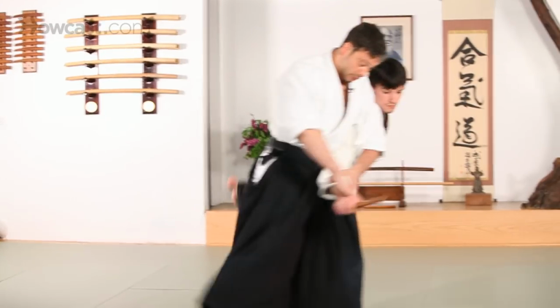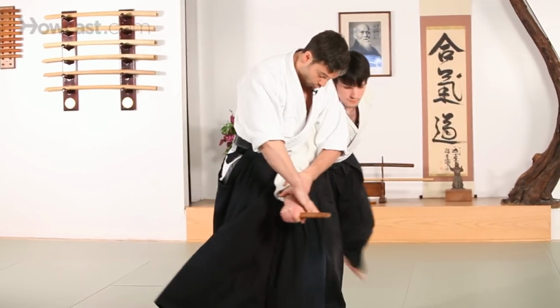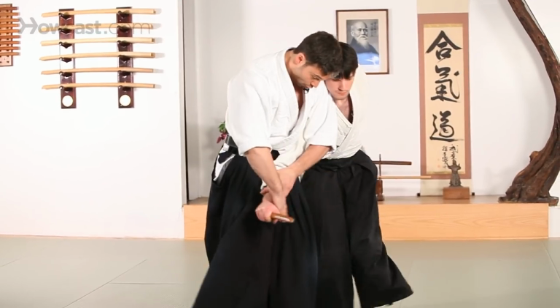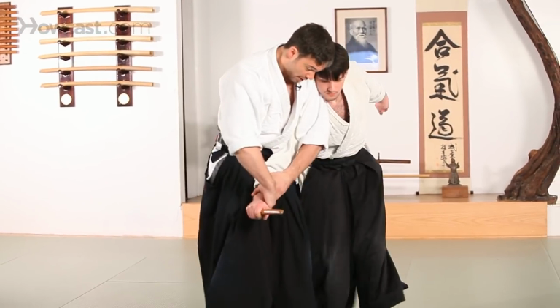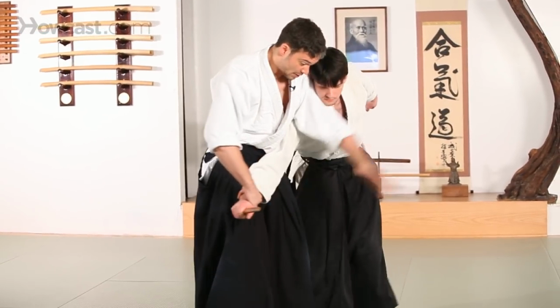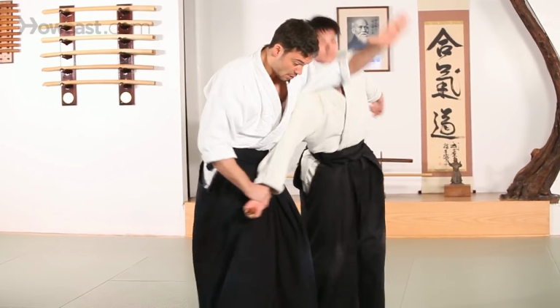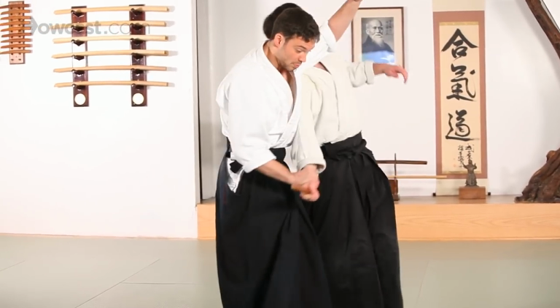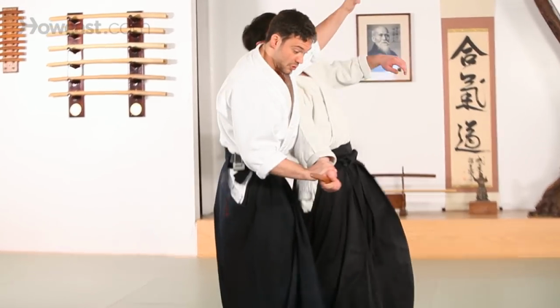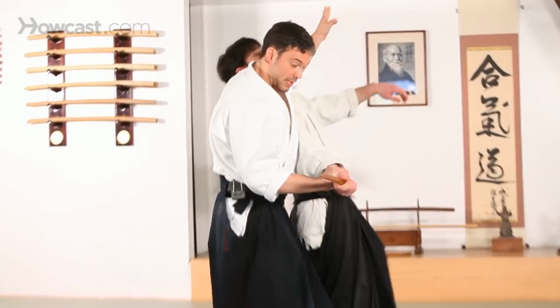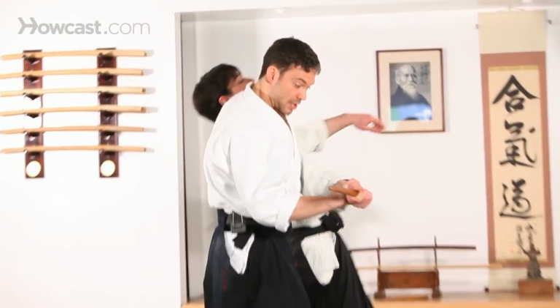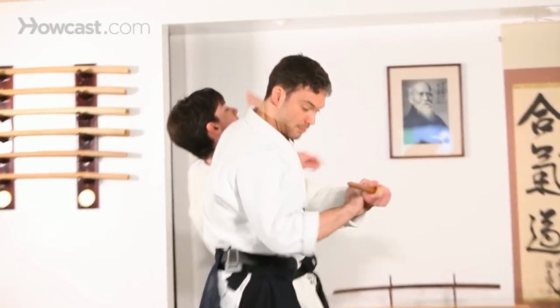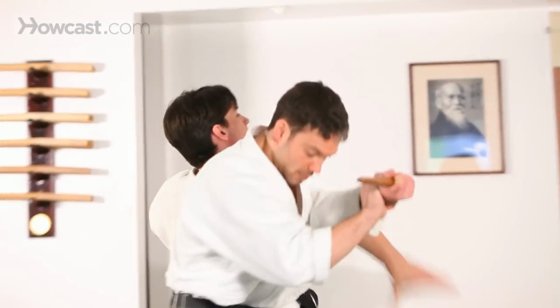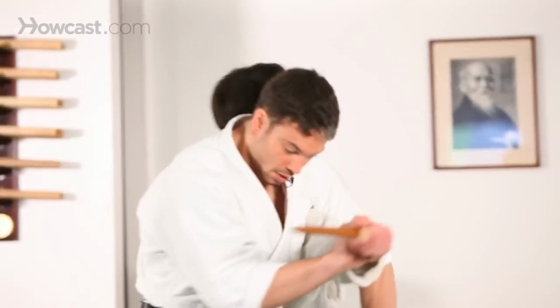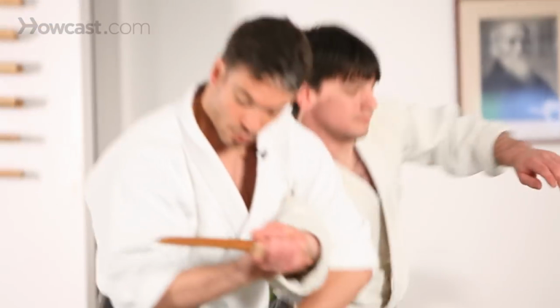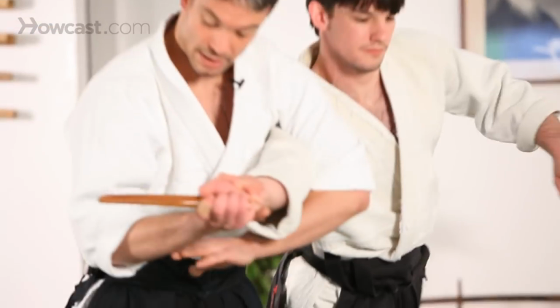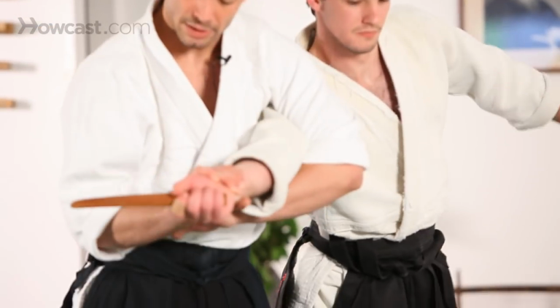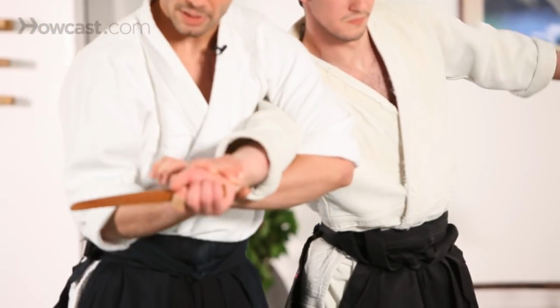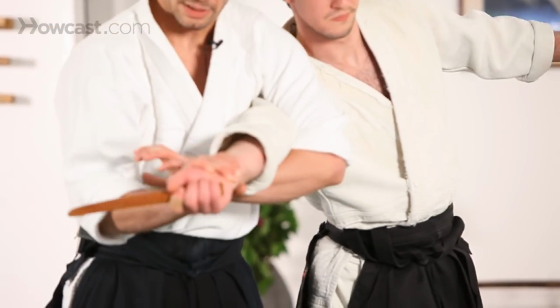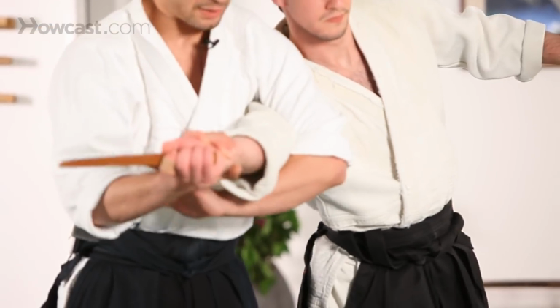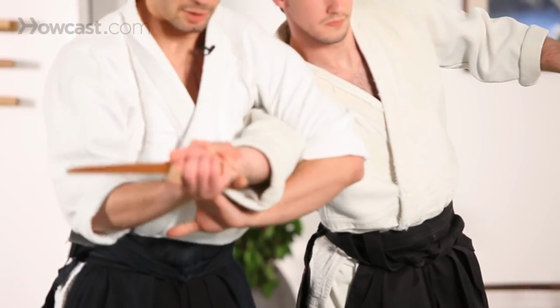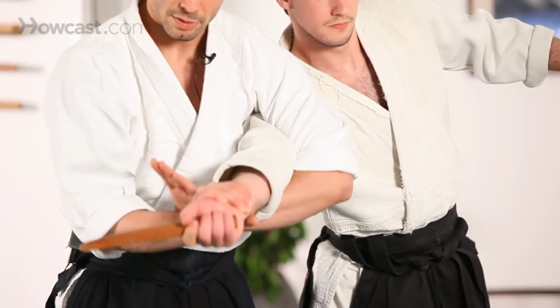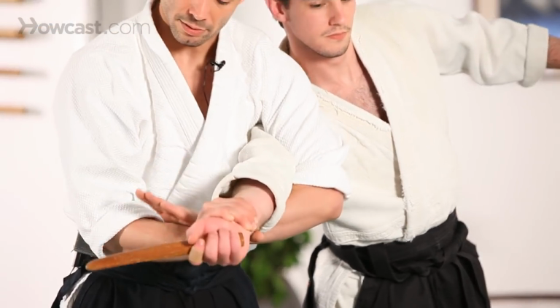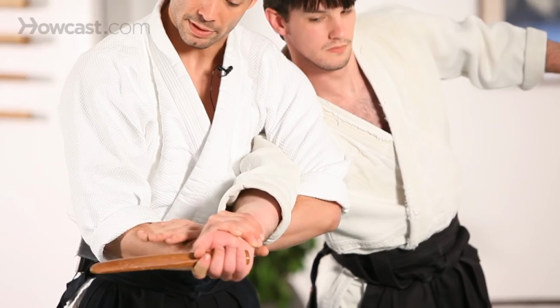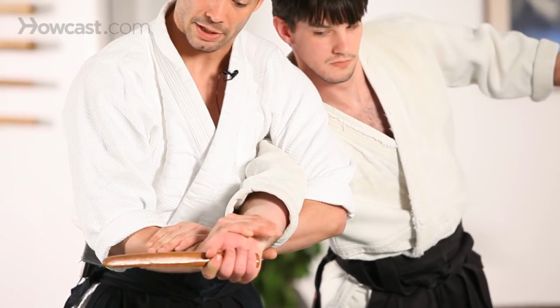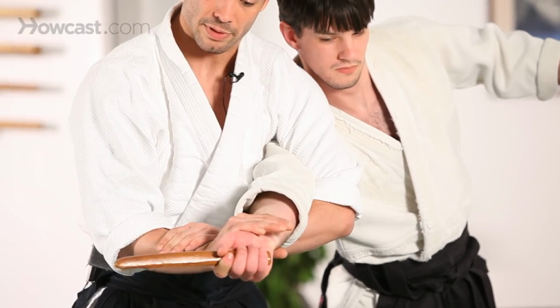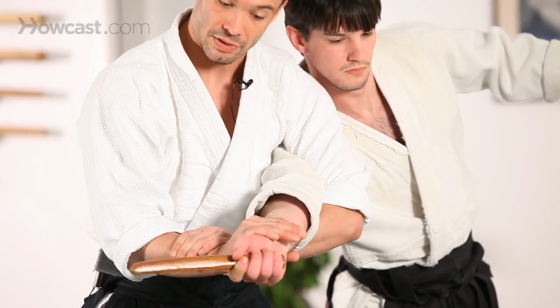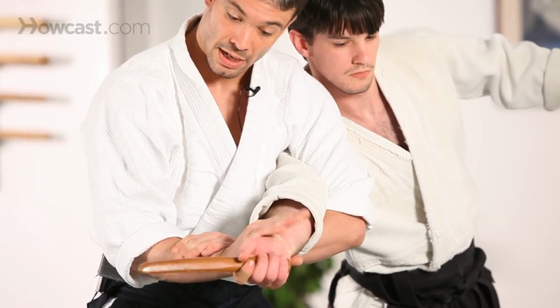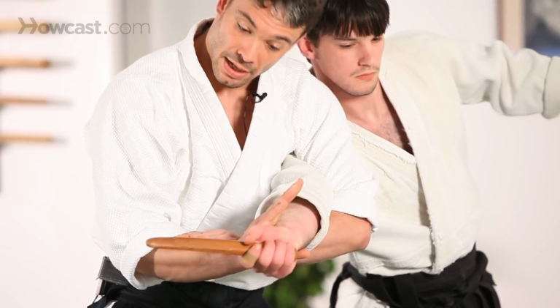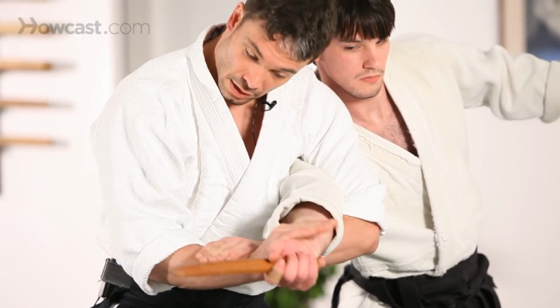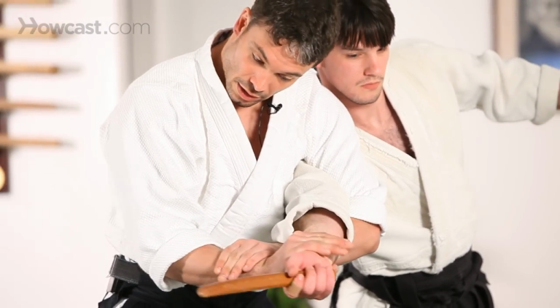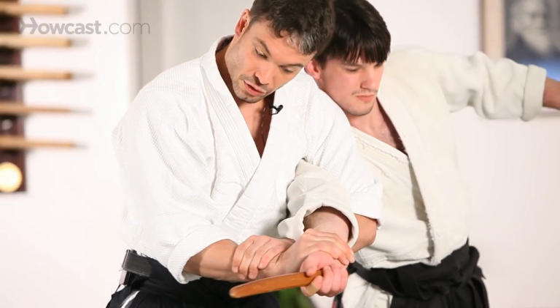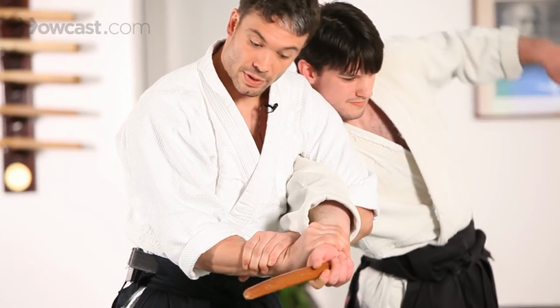From the other side: control the weapon, open the space up, directly underneath, against the elbow, take your wrist, and squeeze.